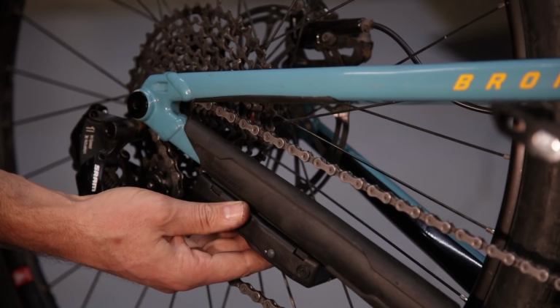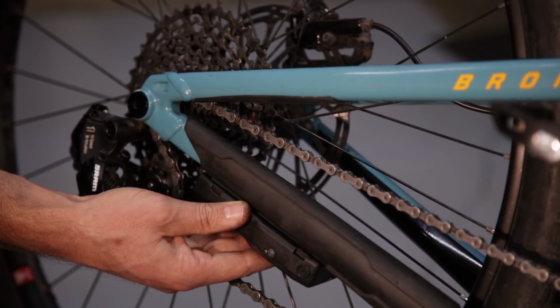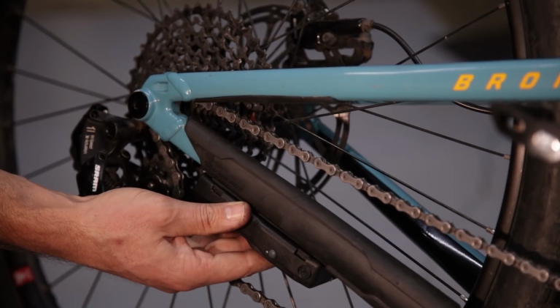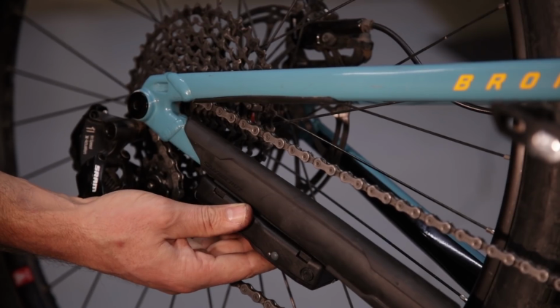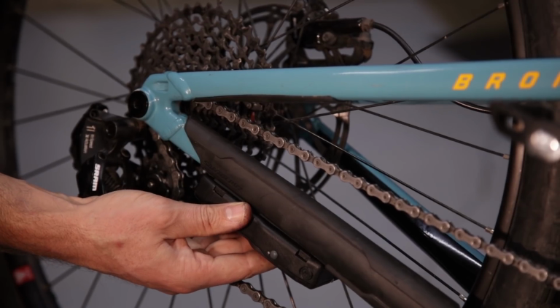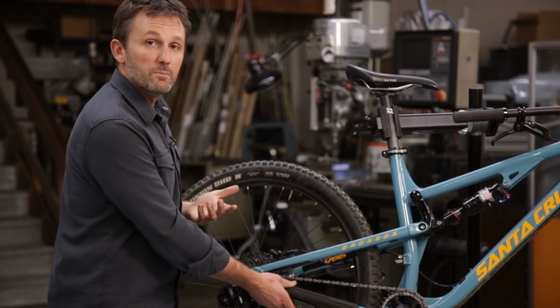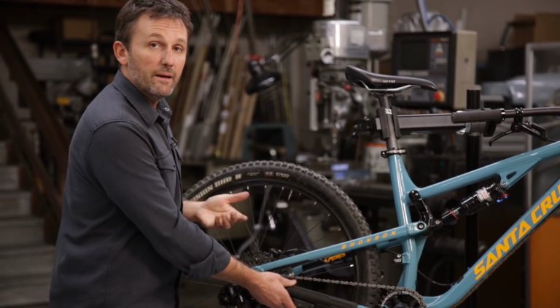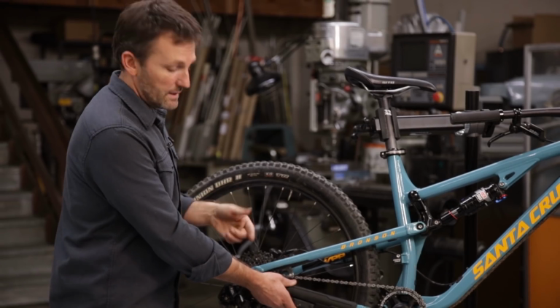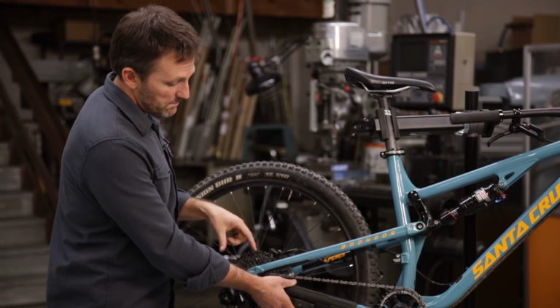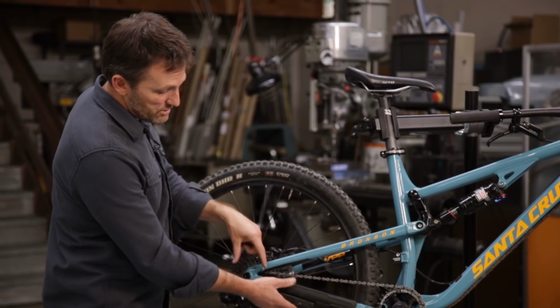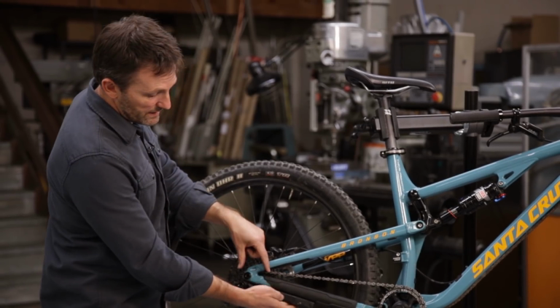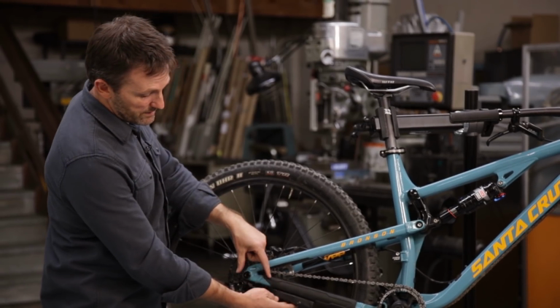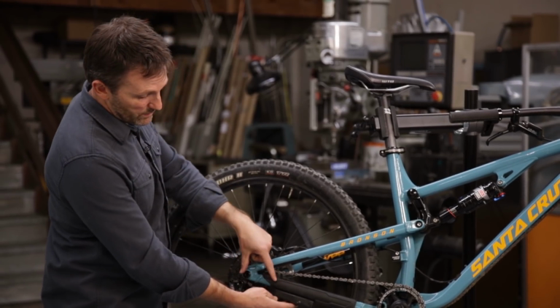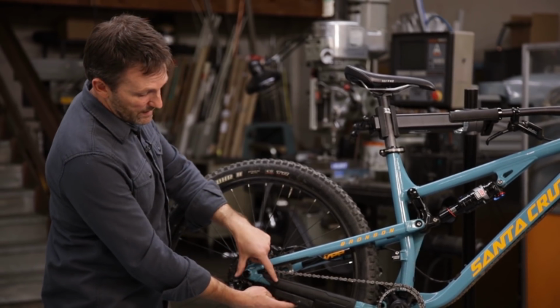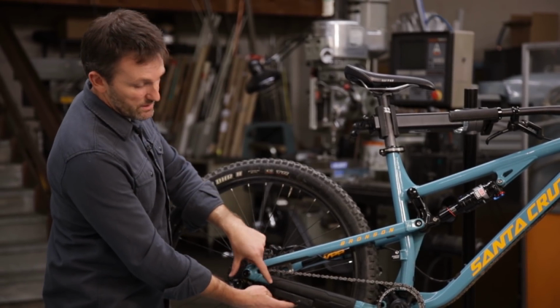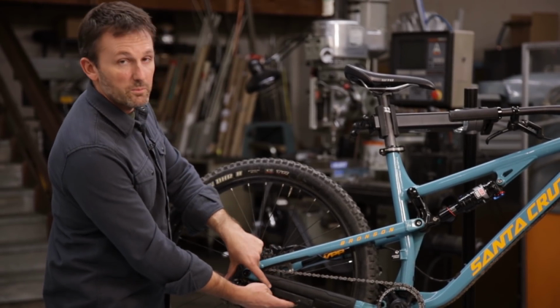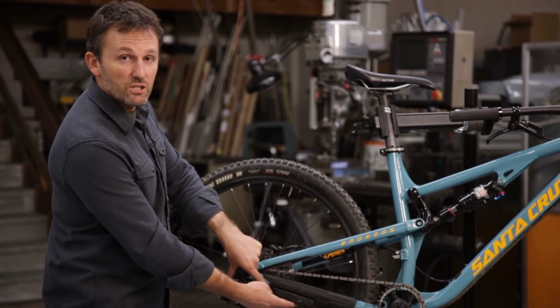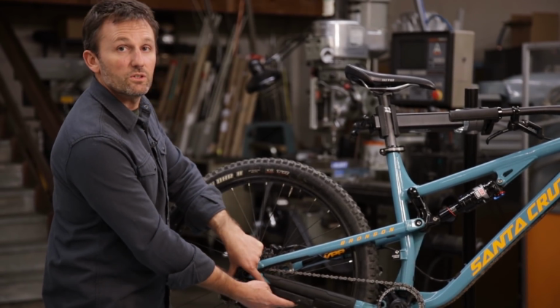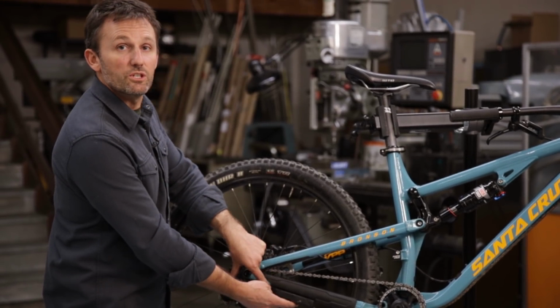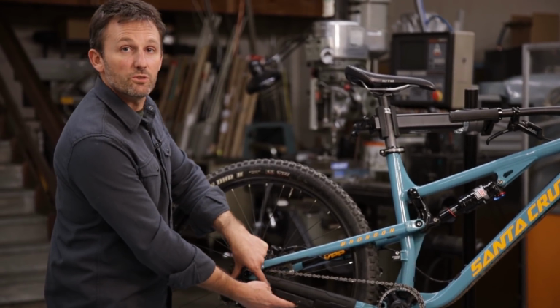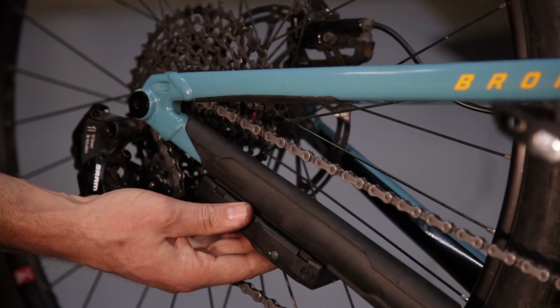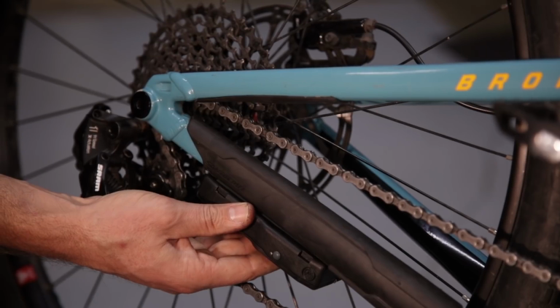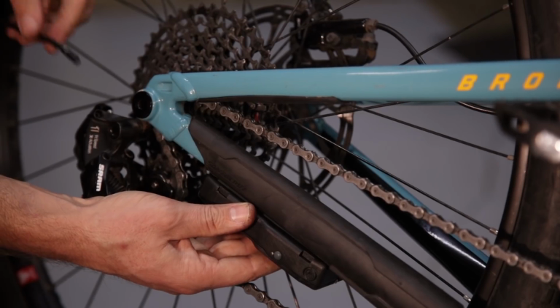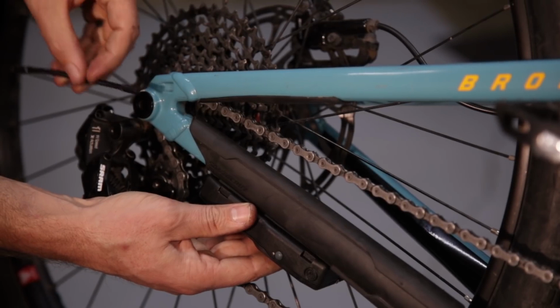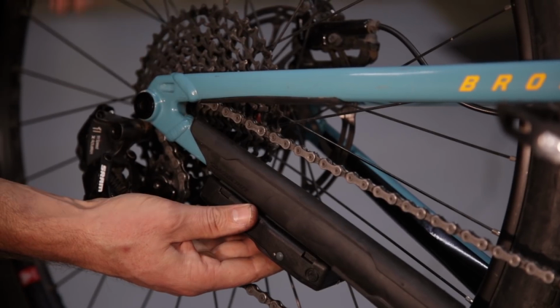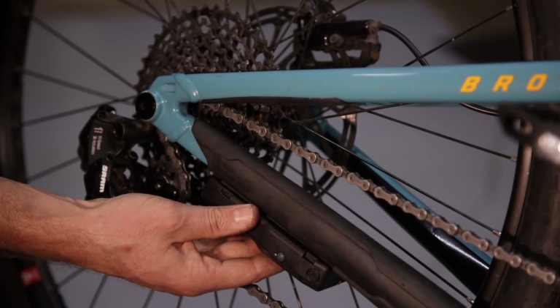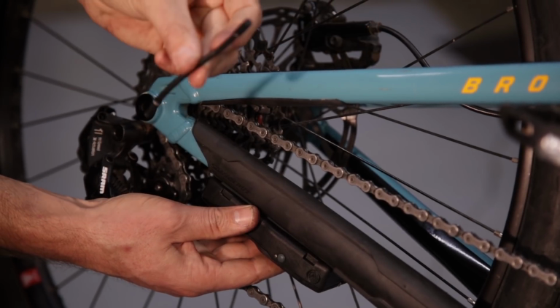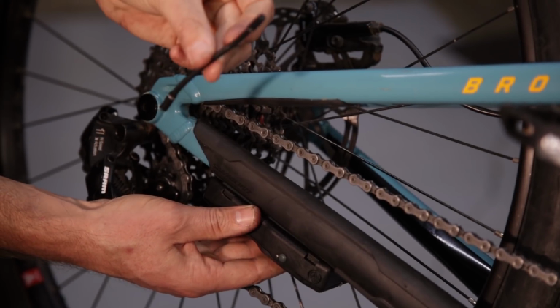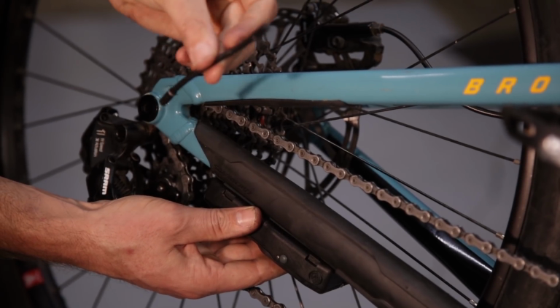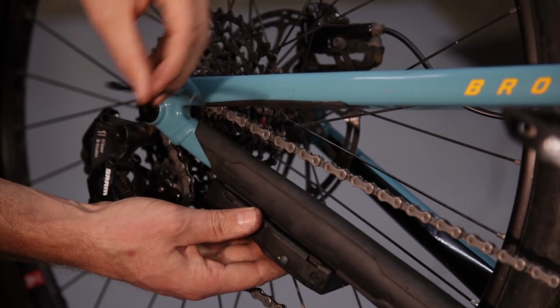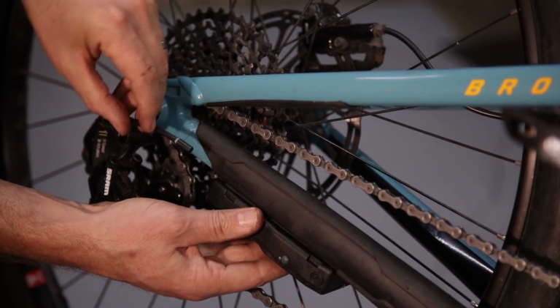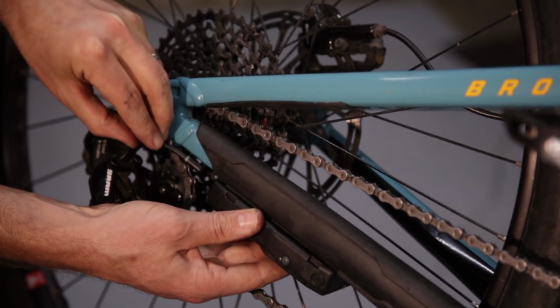Once you find the right spot, measure a length of Bowden housing from the shifter to your derailleur, cut the Bowden housing, and install the ferrules.